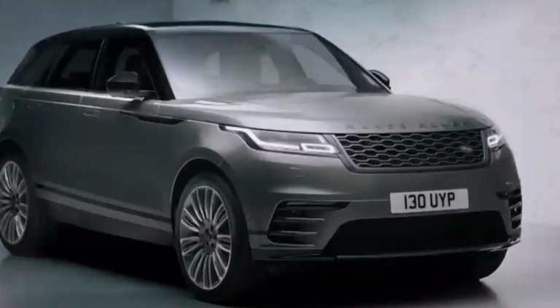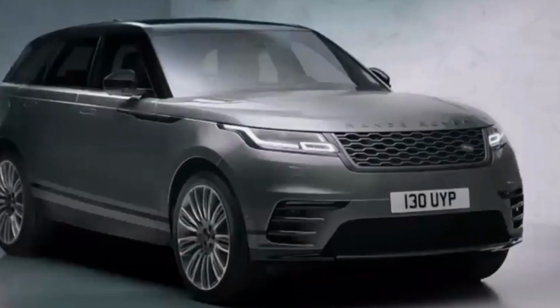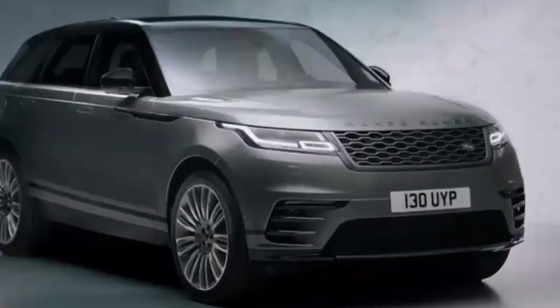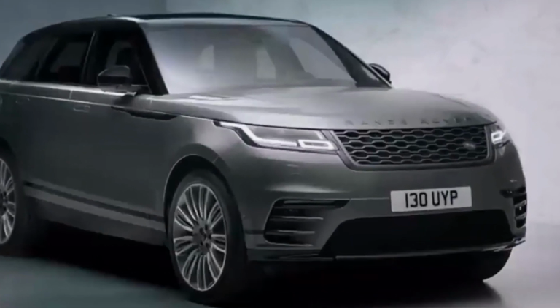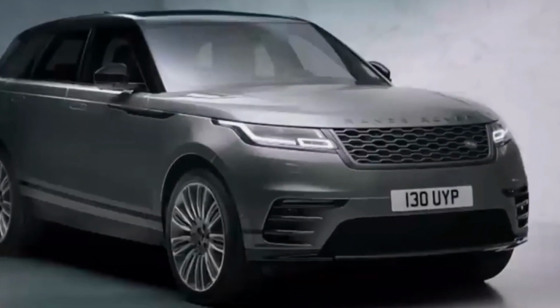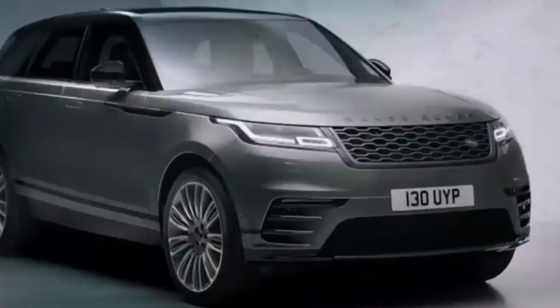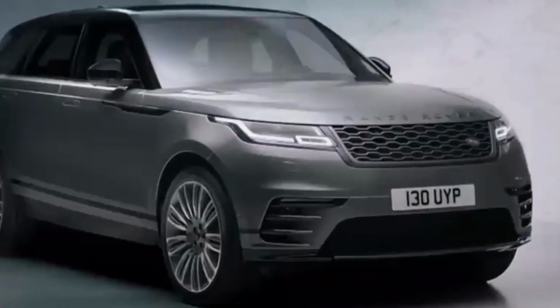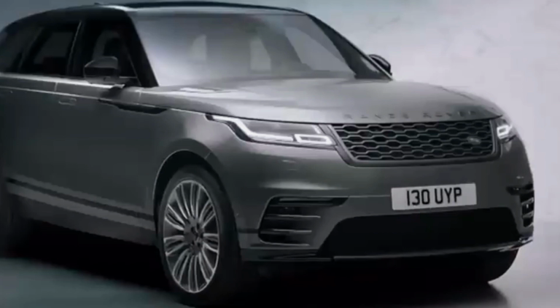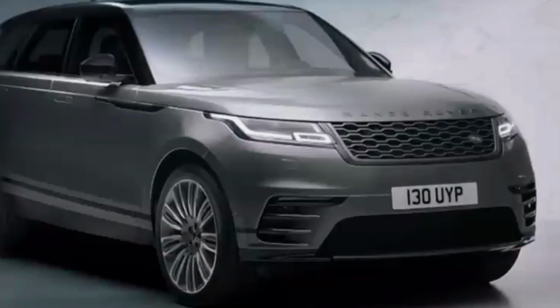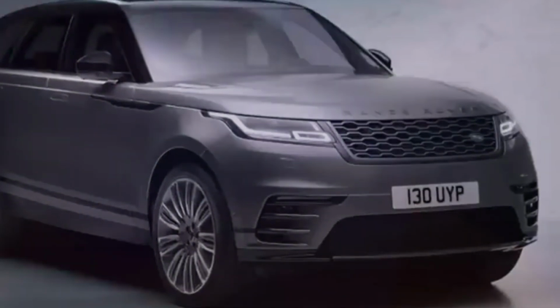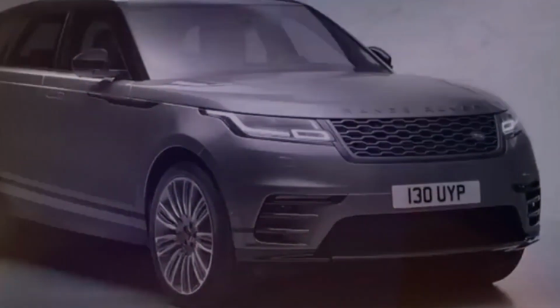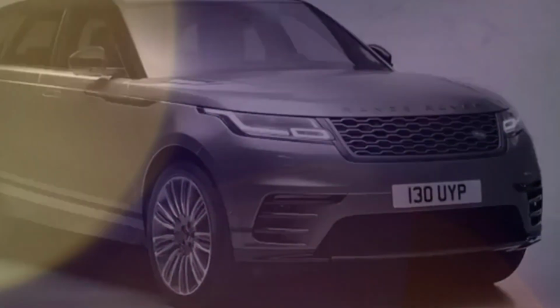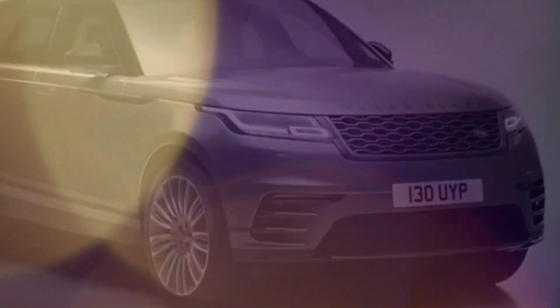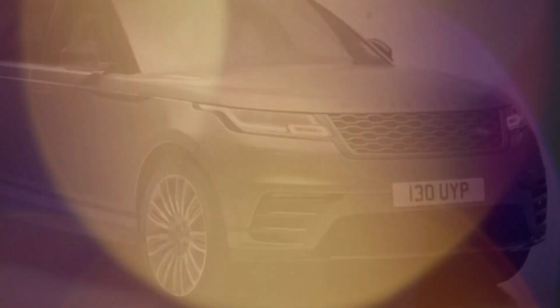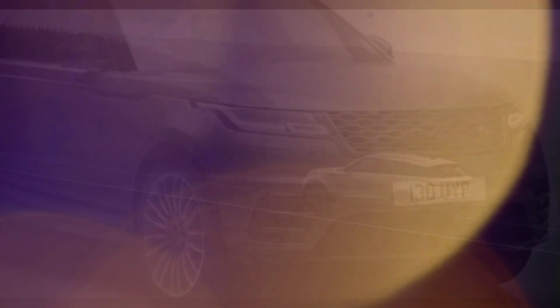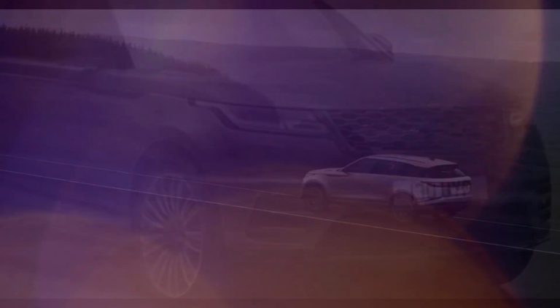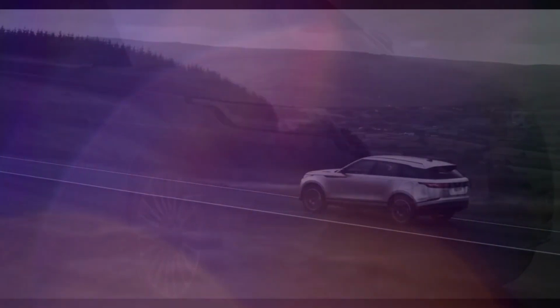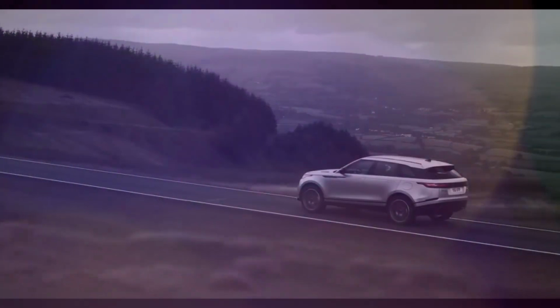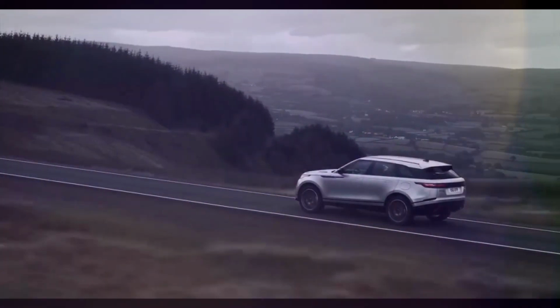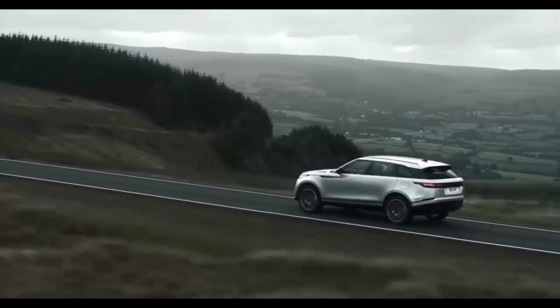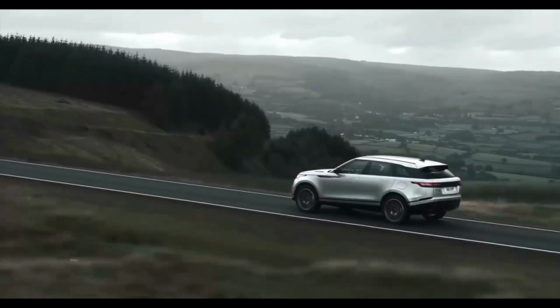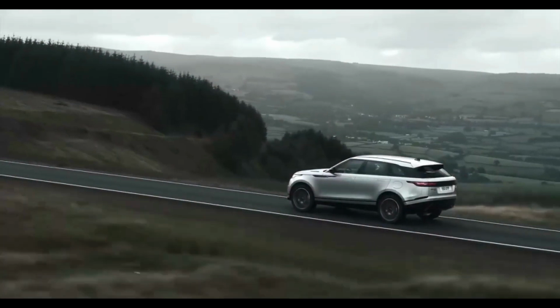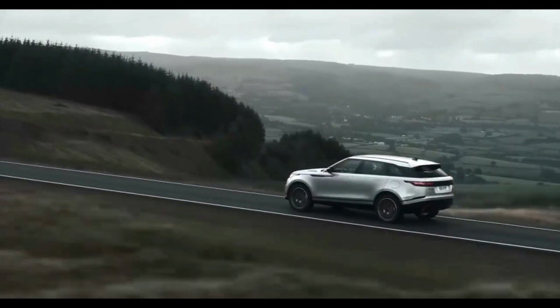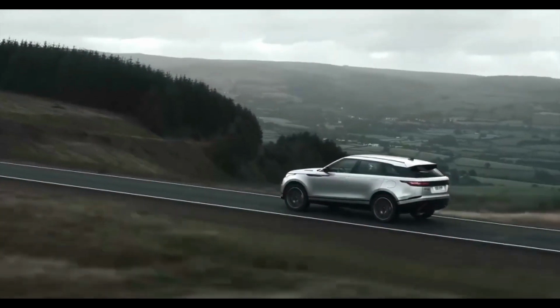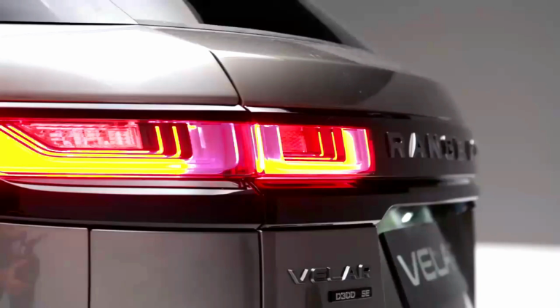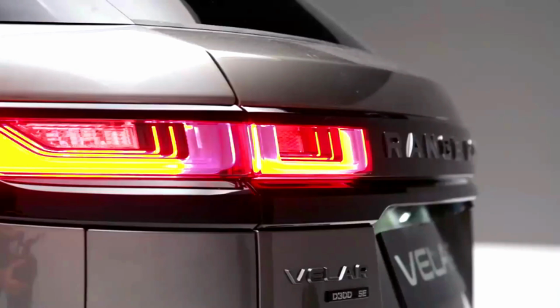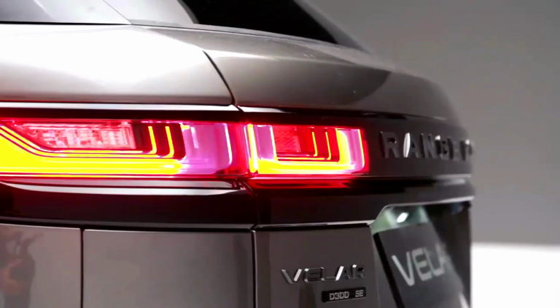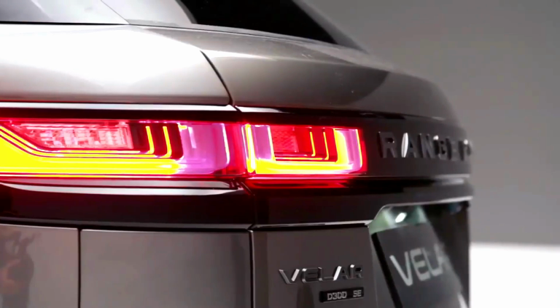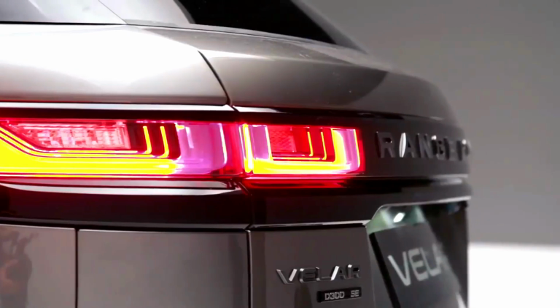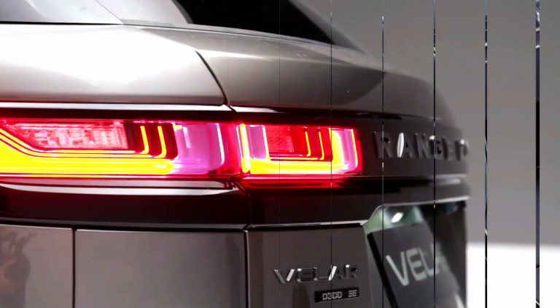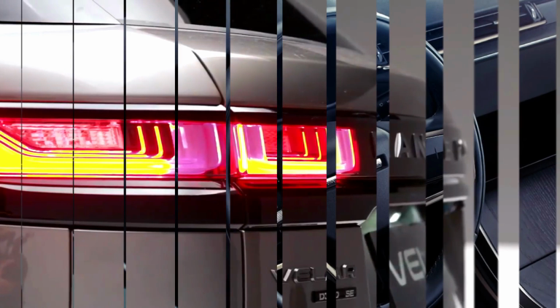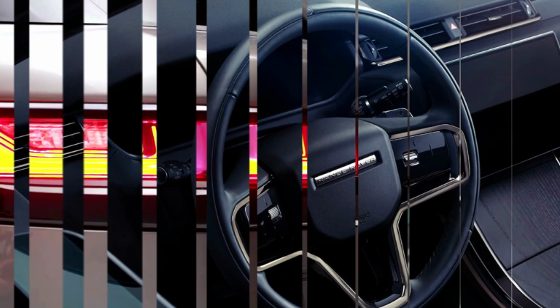The new Land Rover Range Rover Velar gets an 8-speed automatic transmission with 4-wheel drive standard across all models.